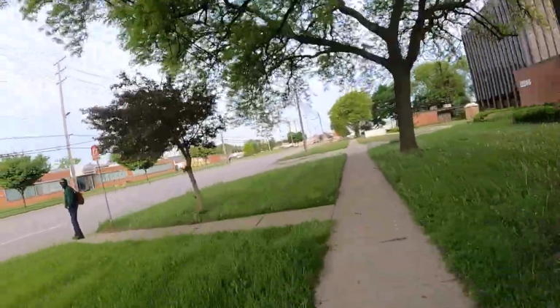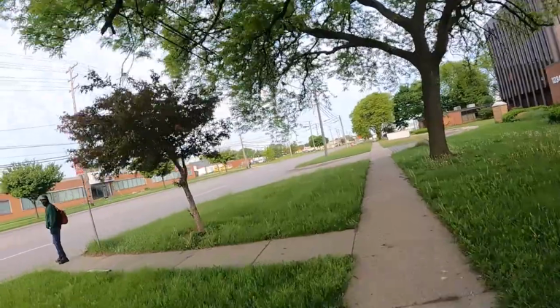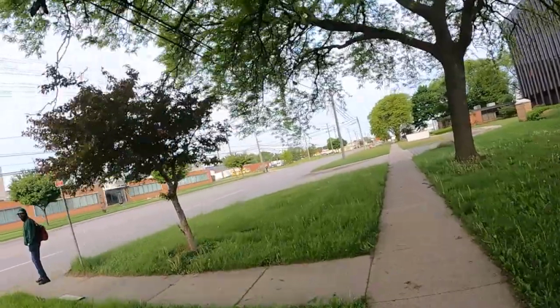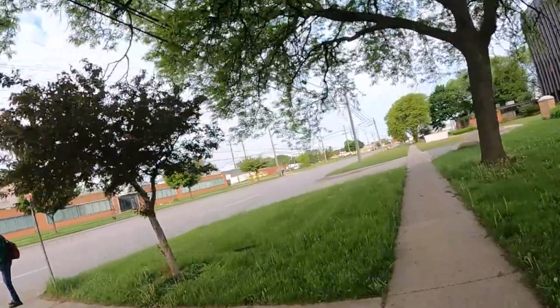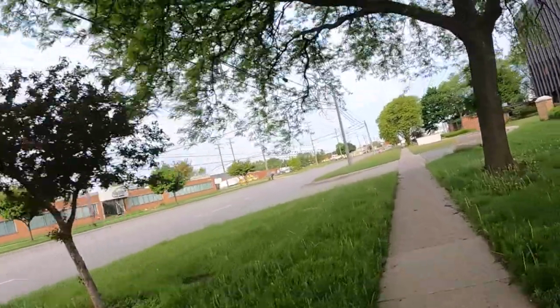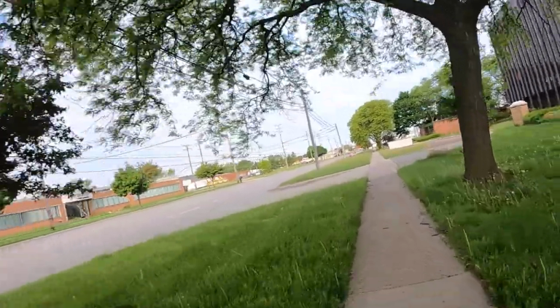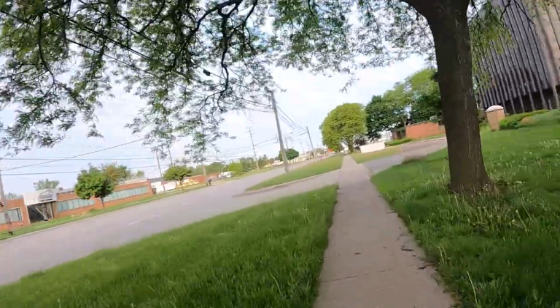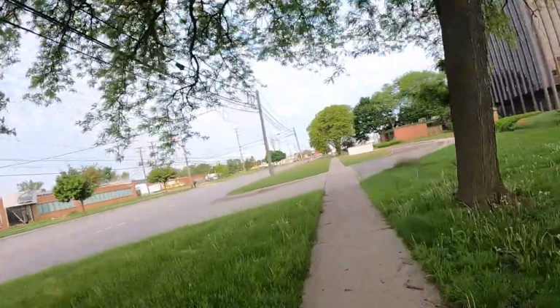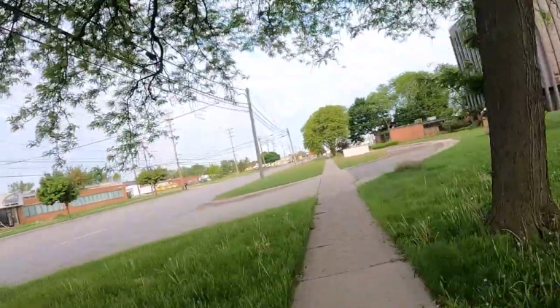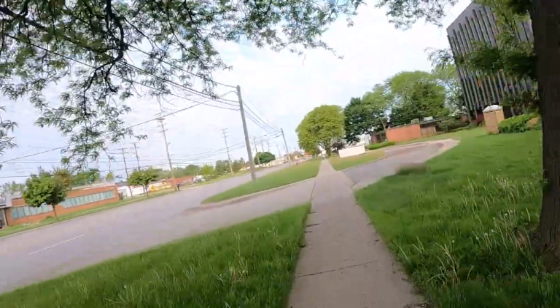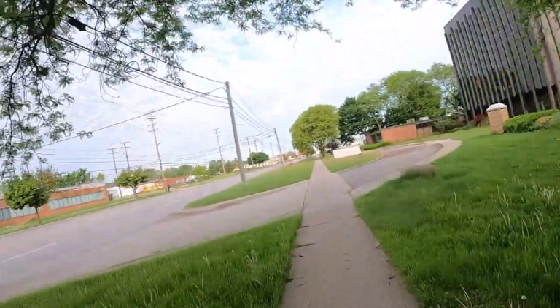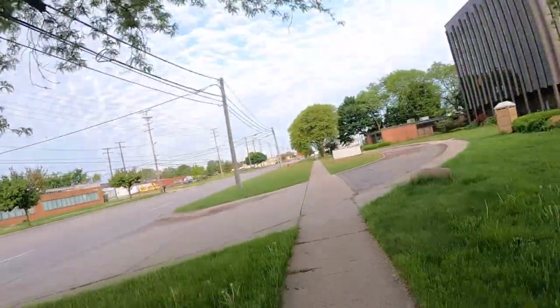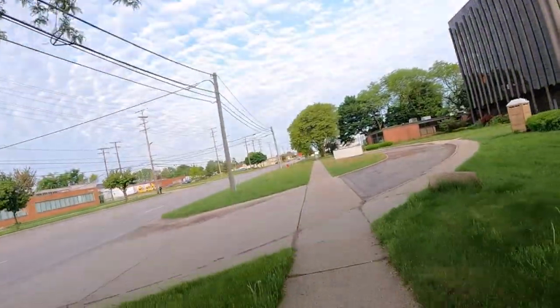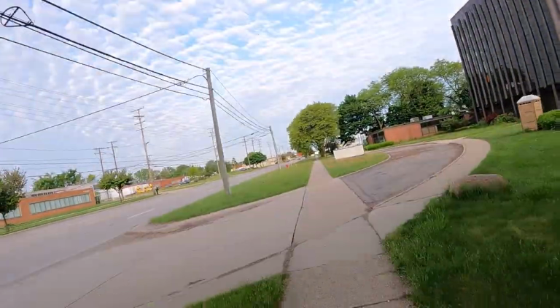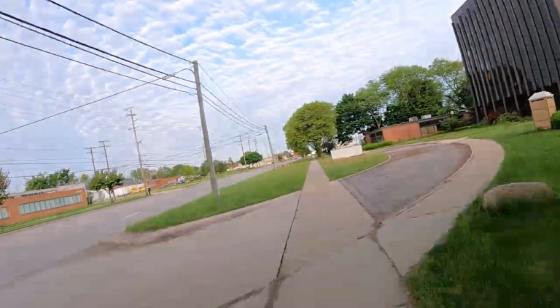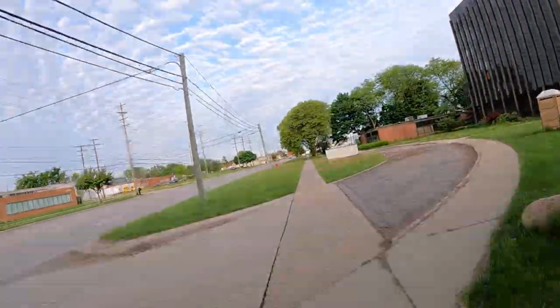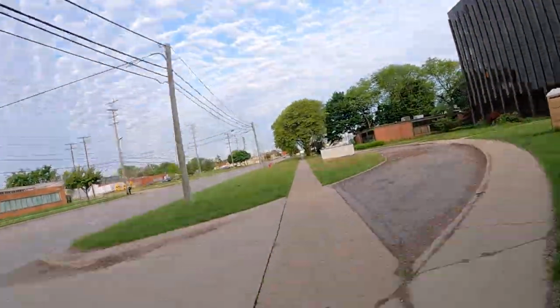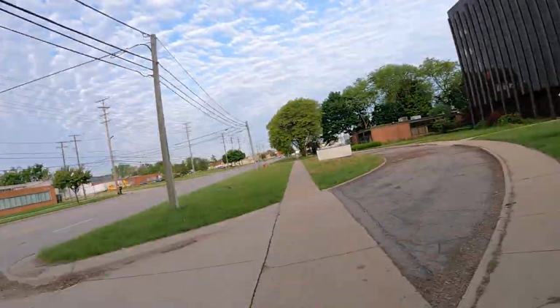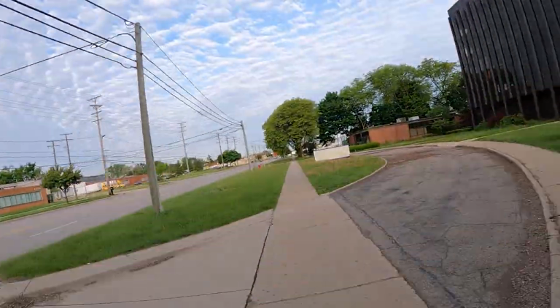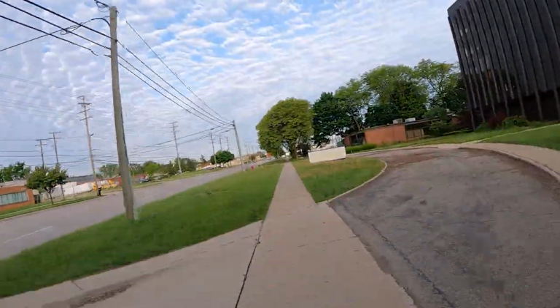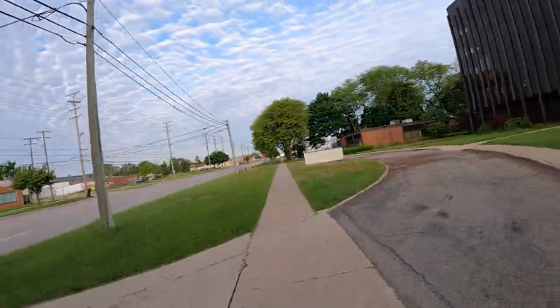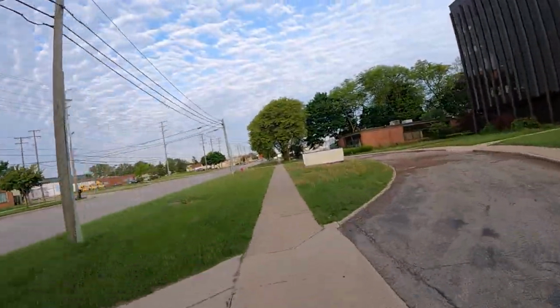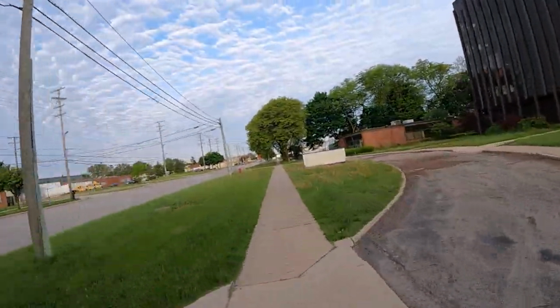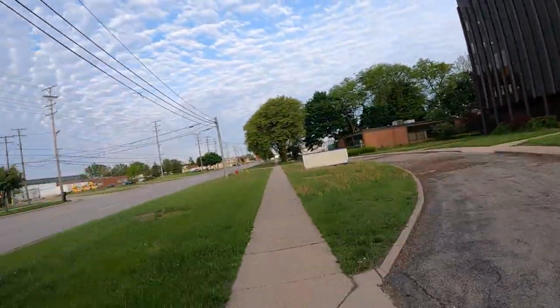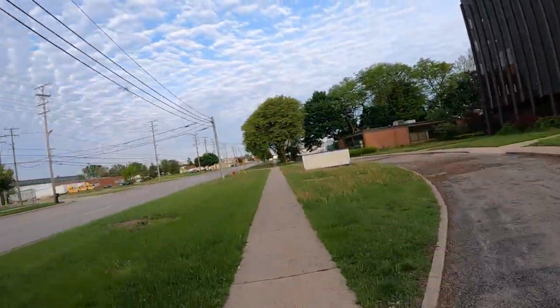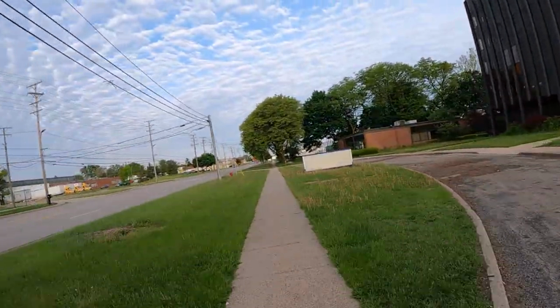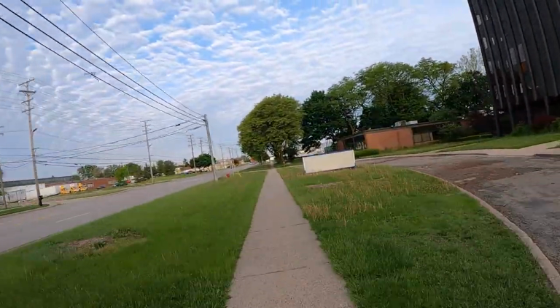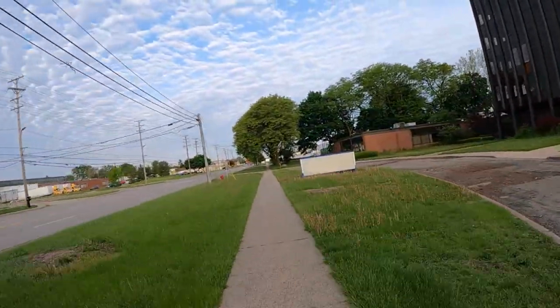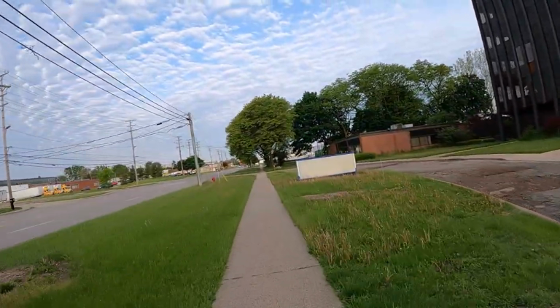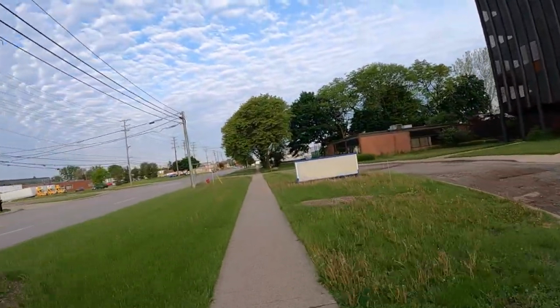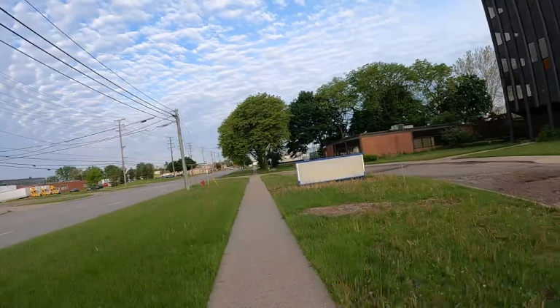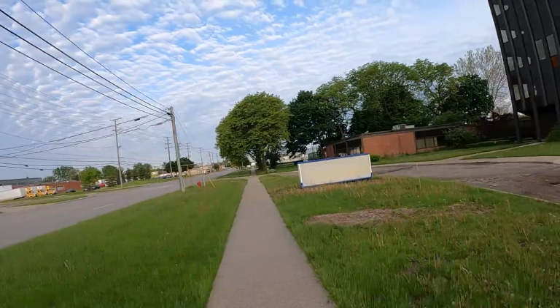That tree branch always makes me nervous — I'm always afraid of hitting my head on it.